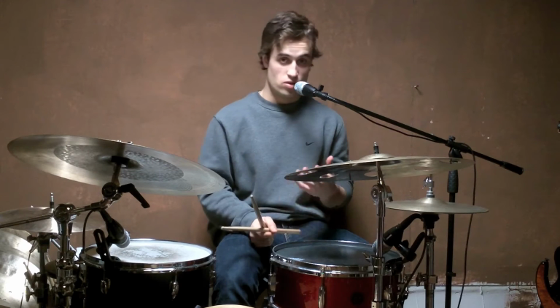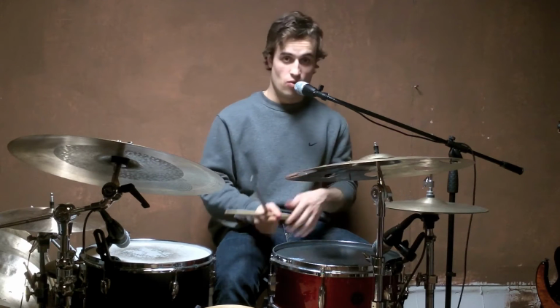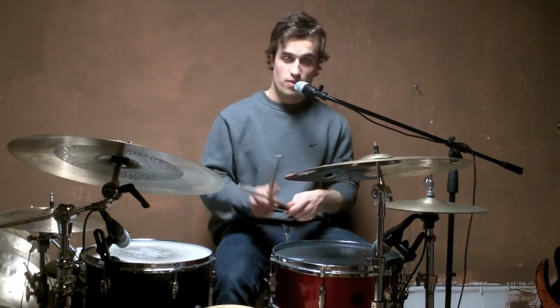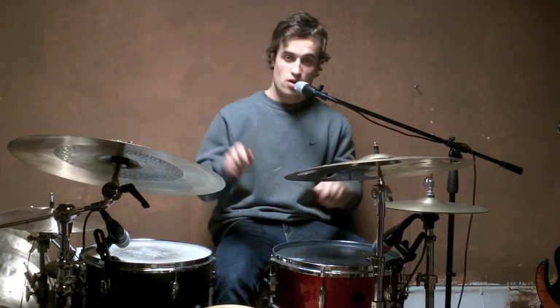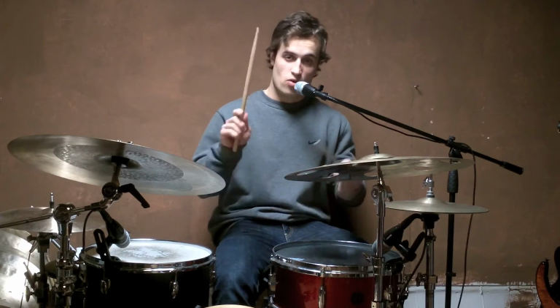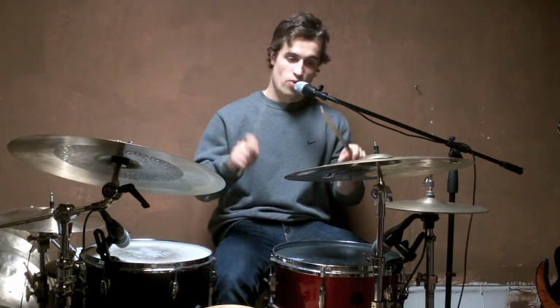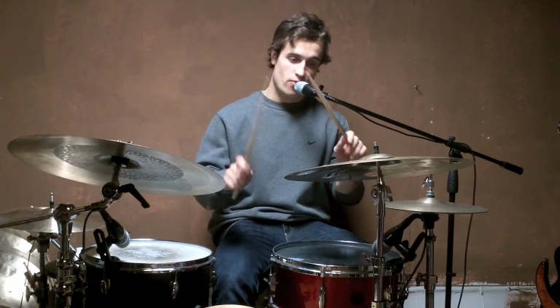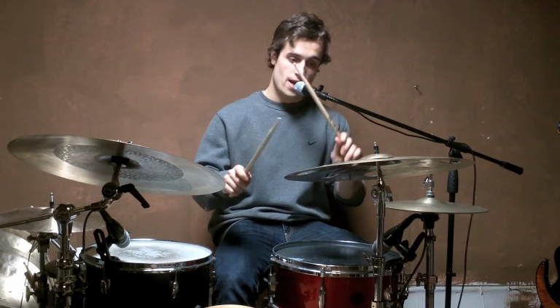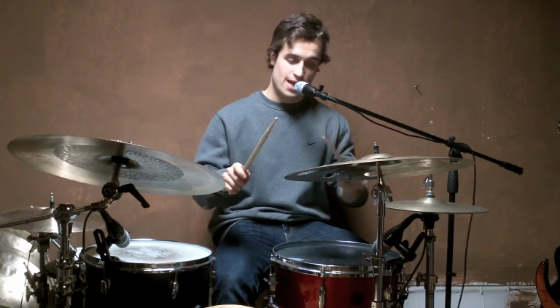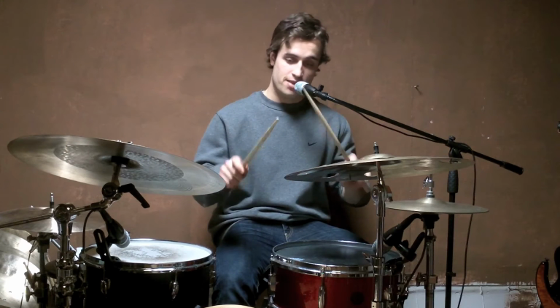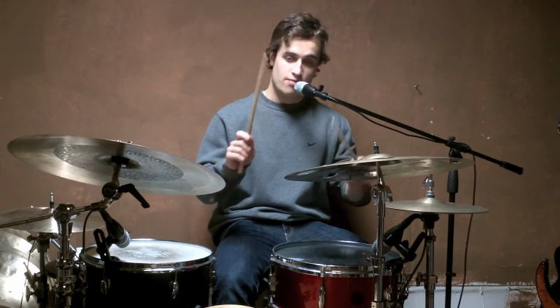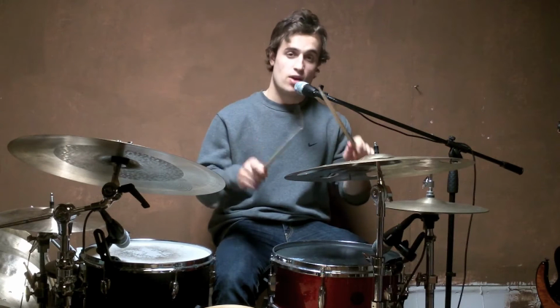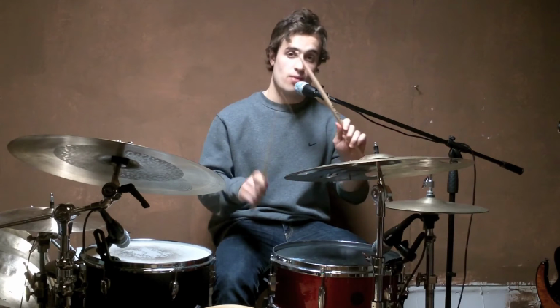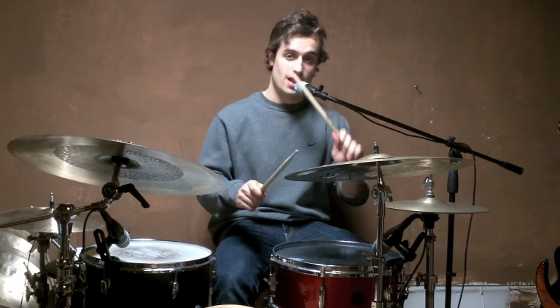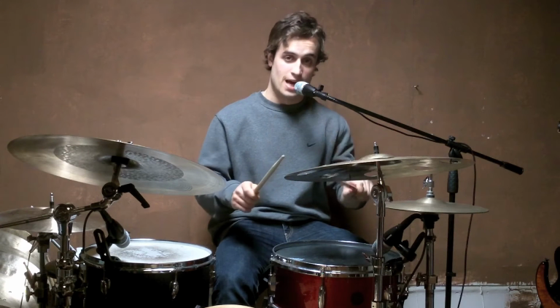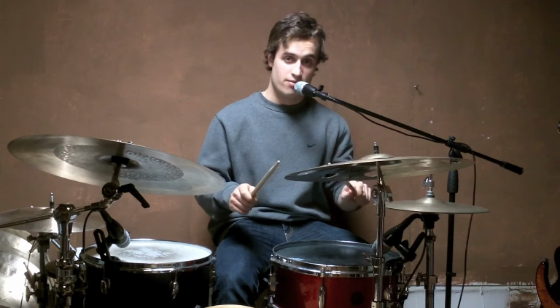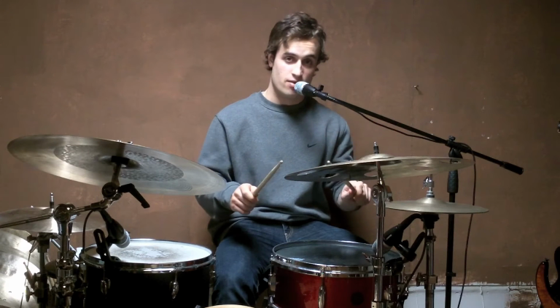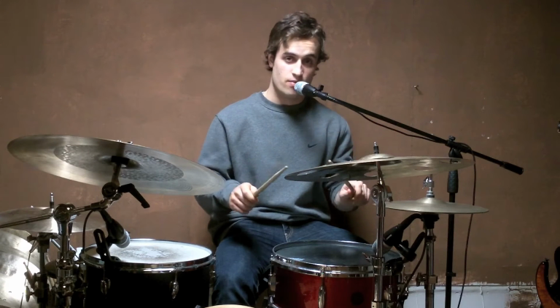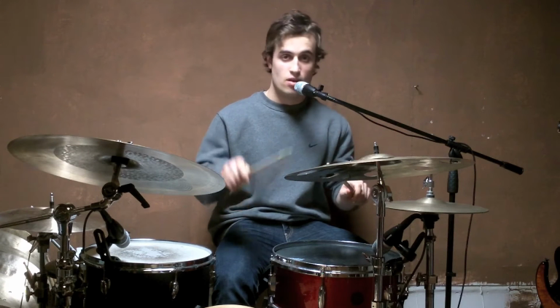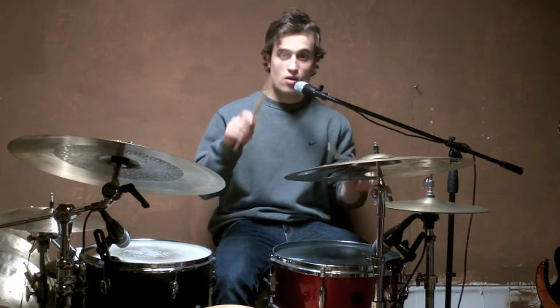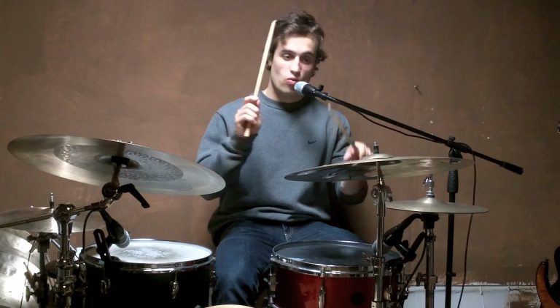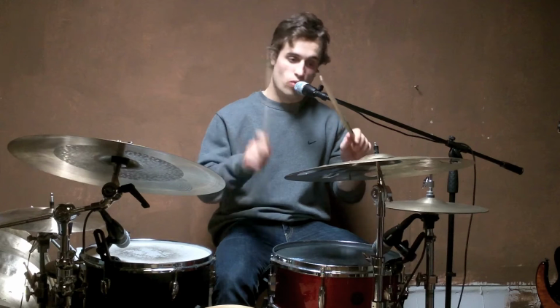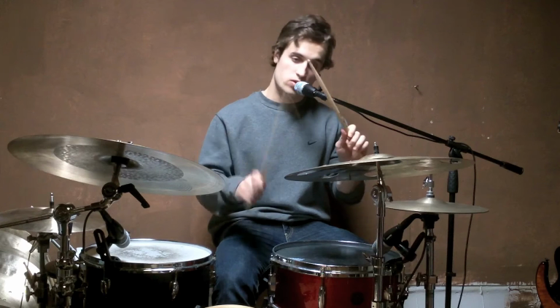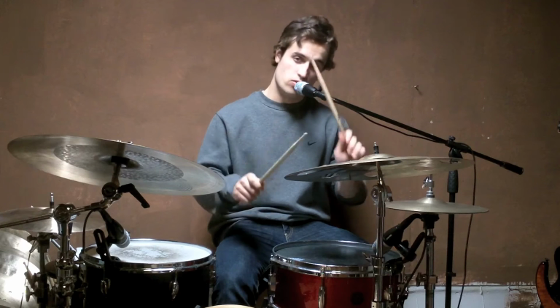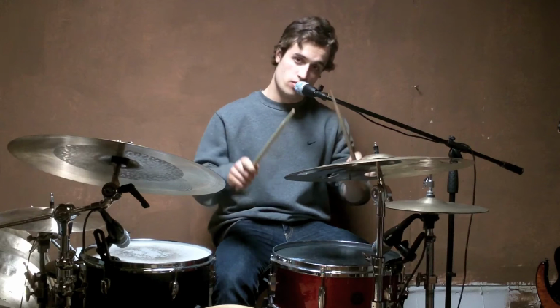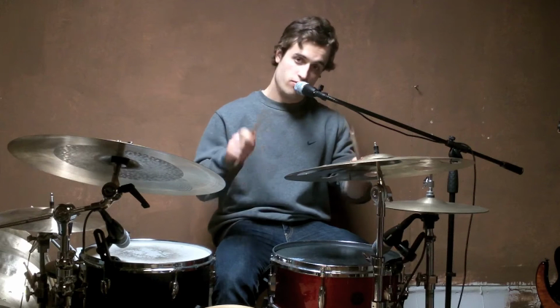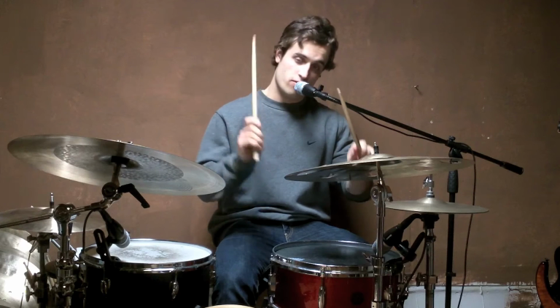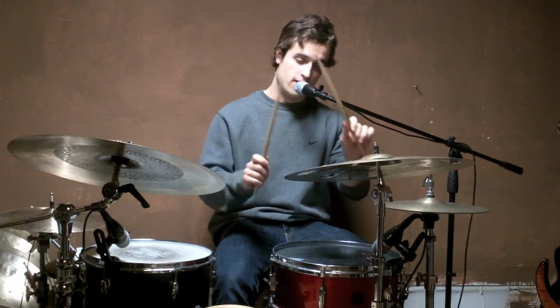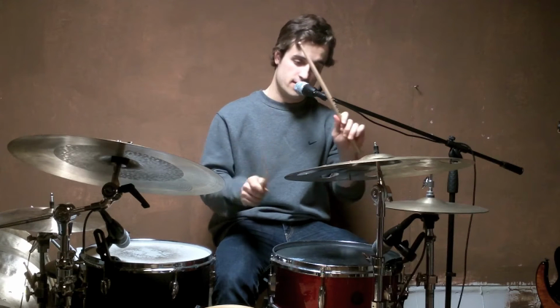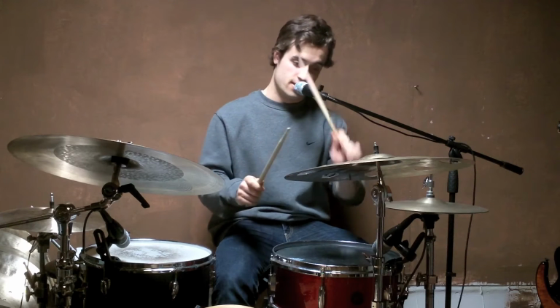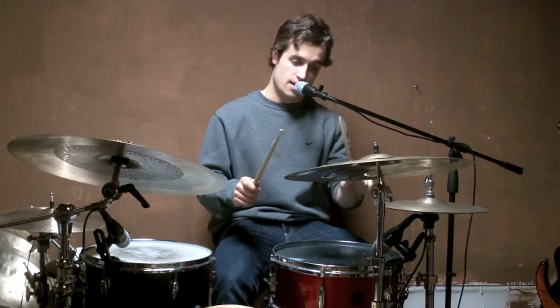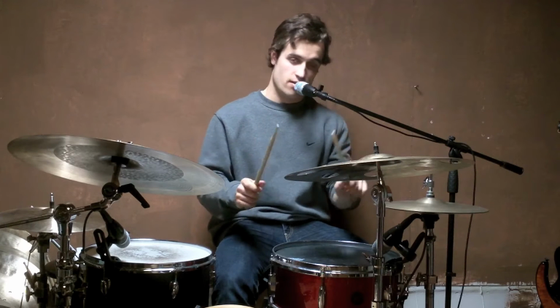Starting with the right hand: right, right, left, left, right, right, left. That's one, two, three, four, five, six, seven.